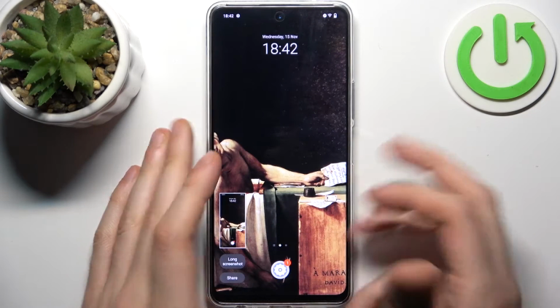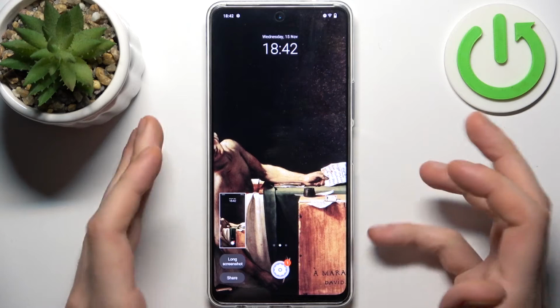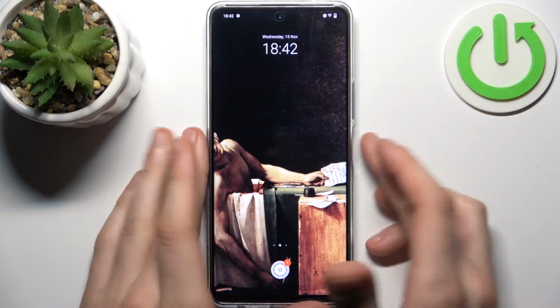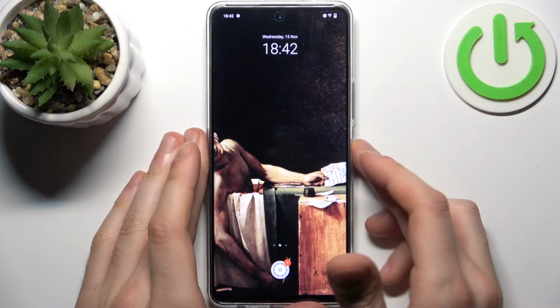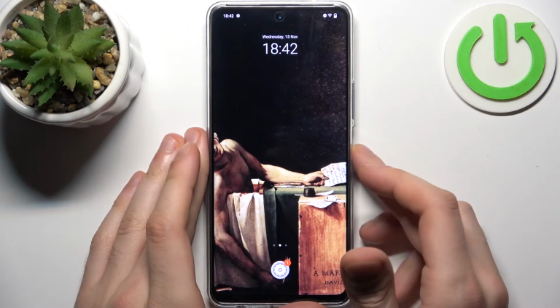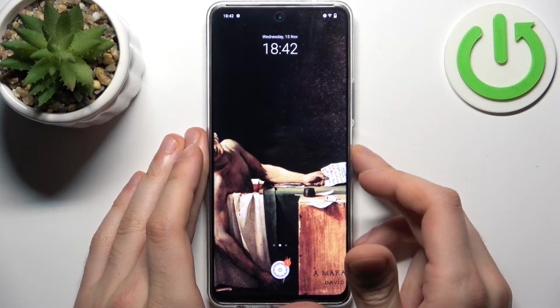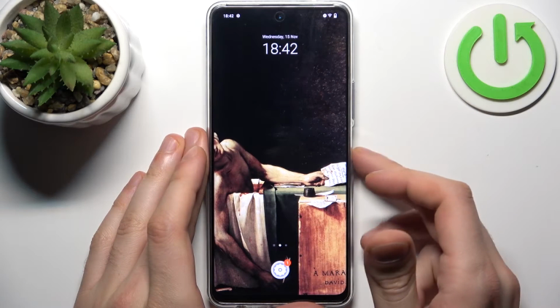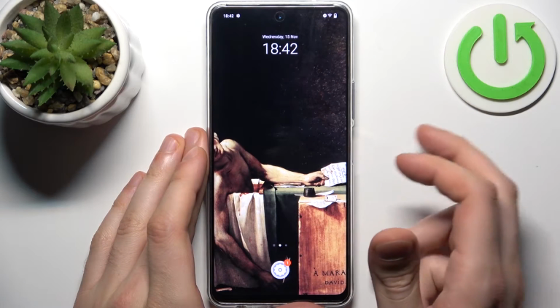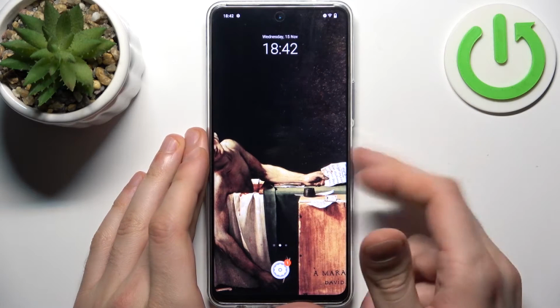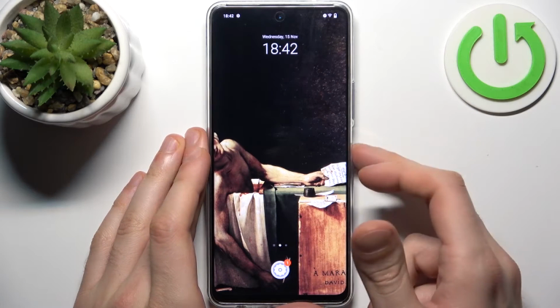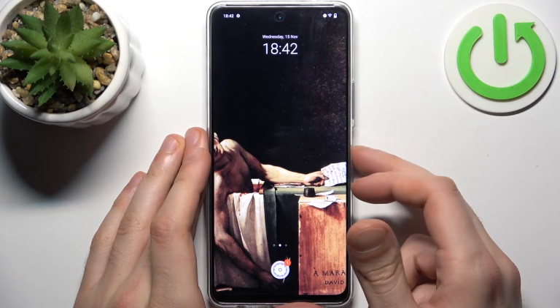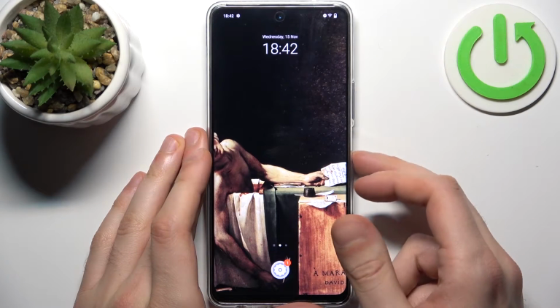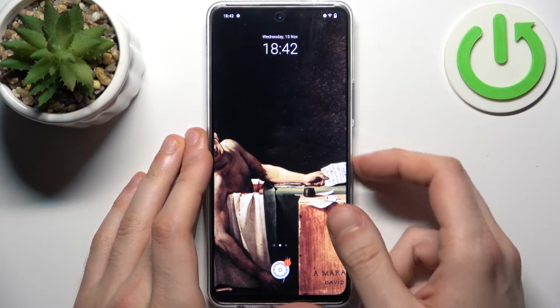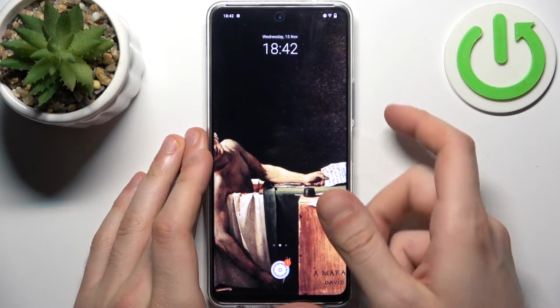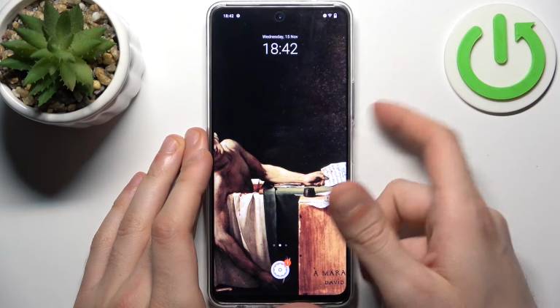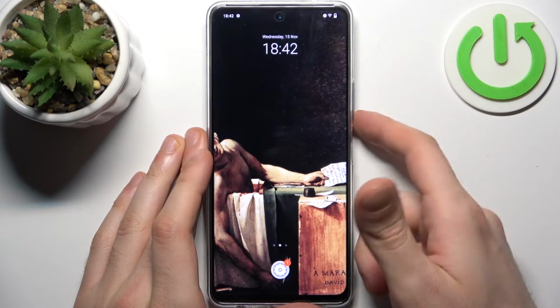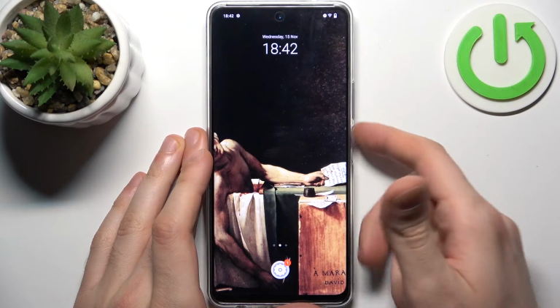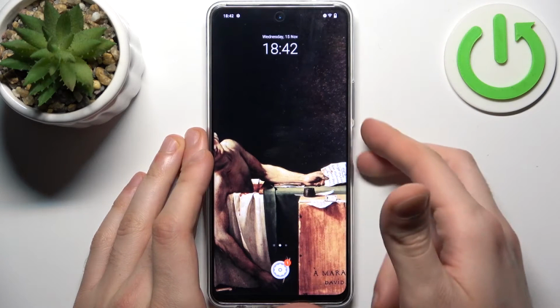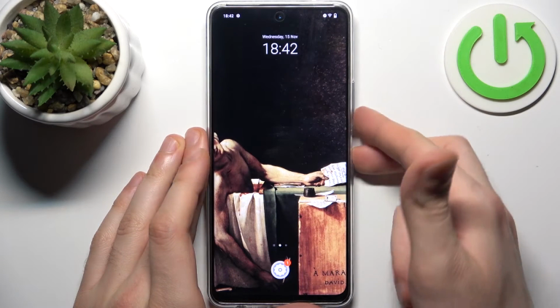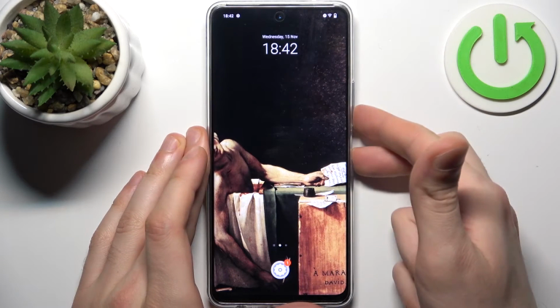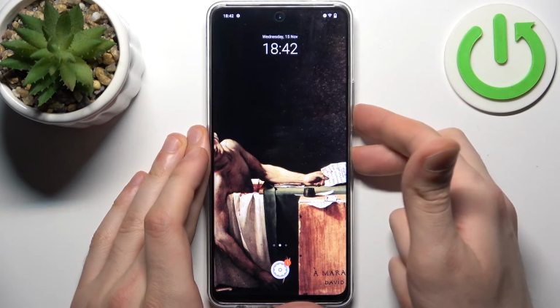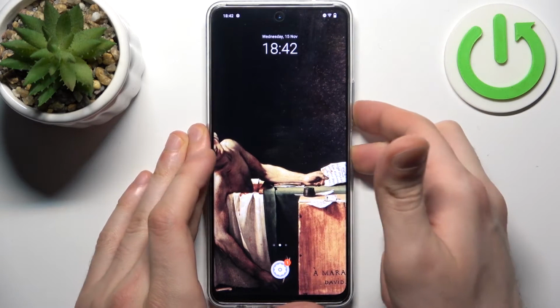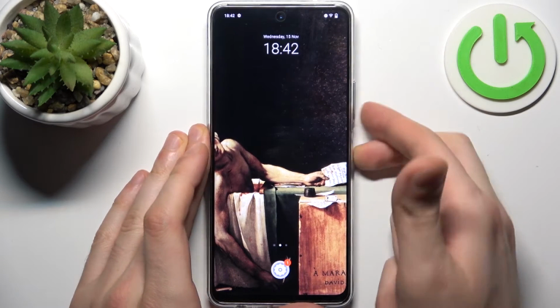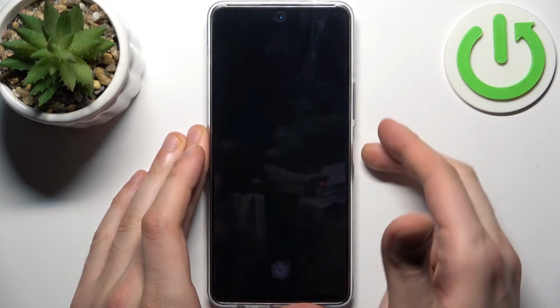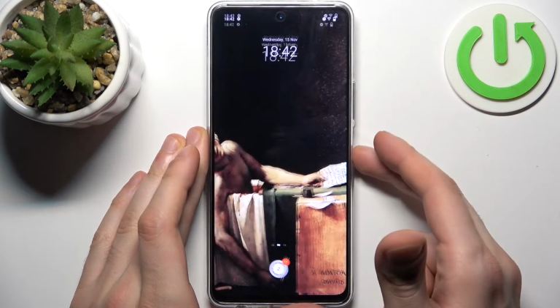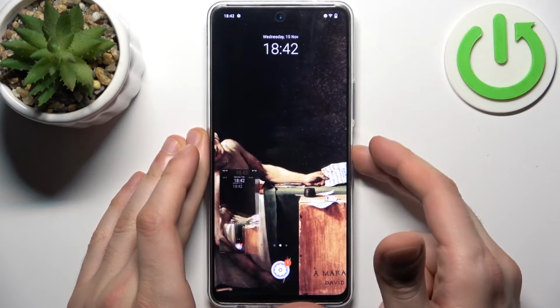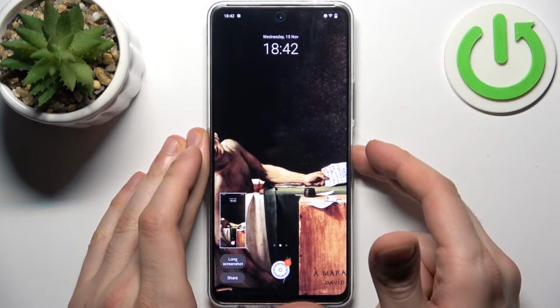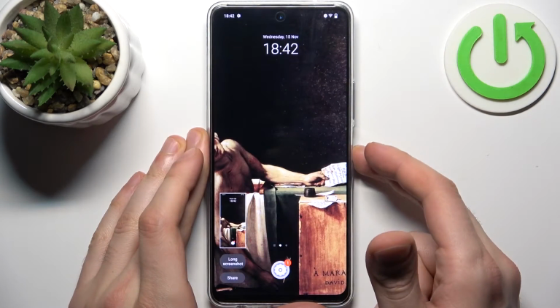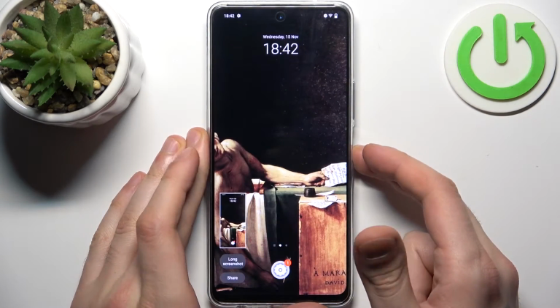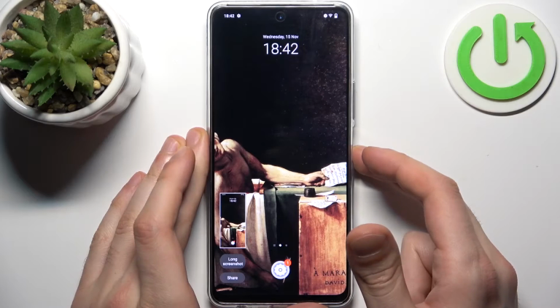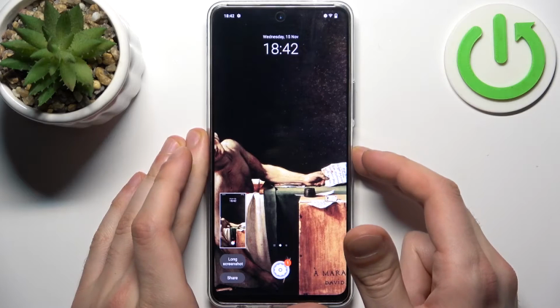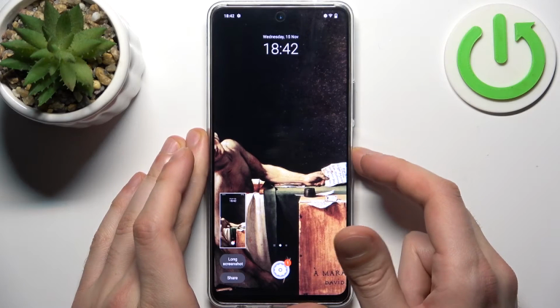Let me show you once again: power key, volume down — and there we go.